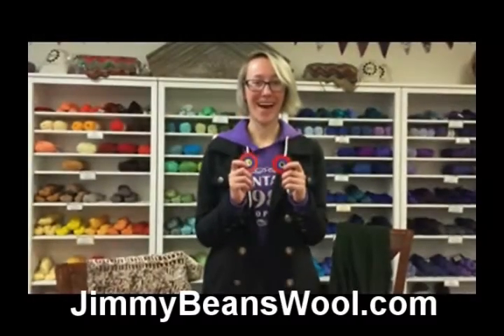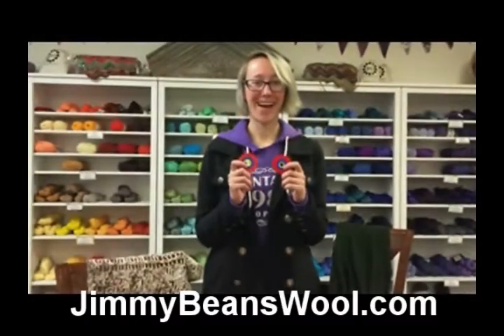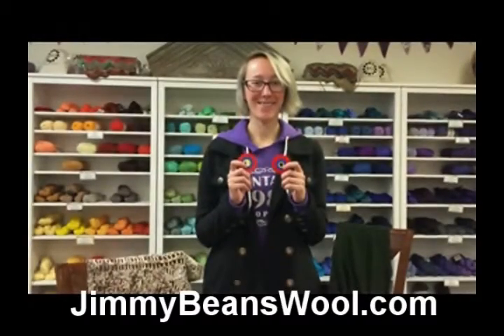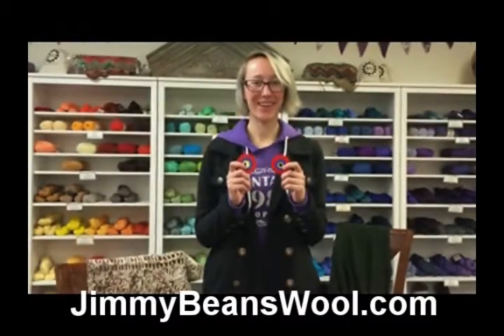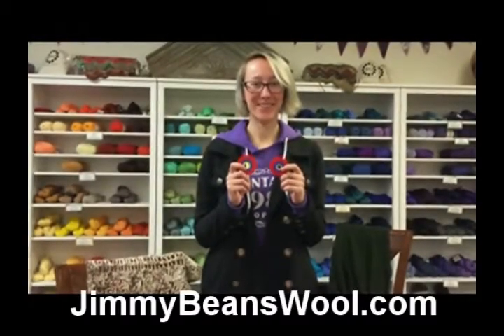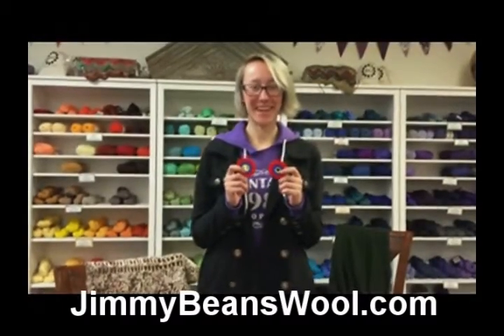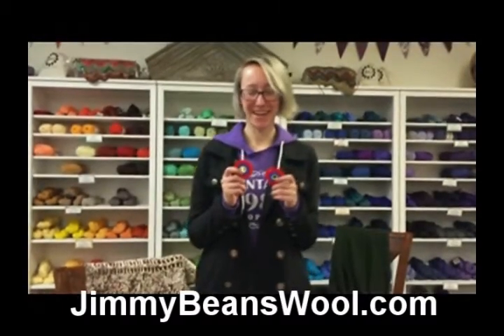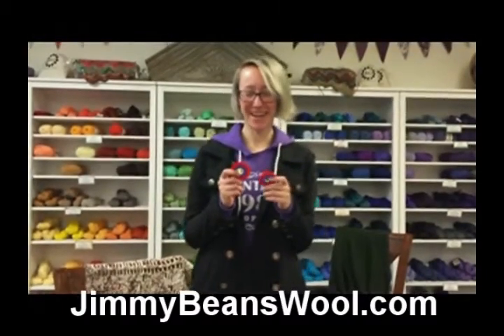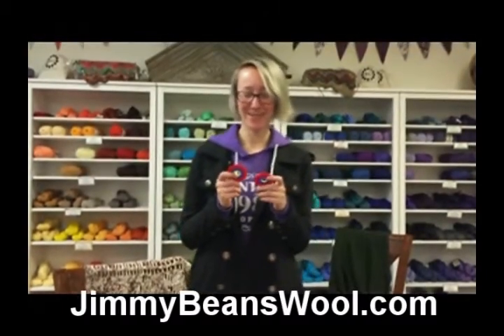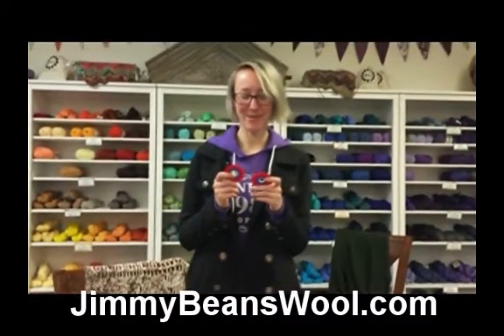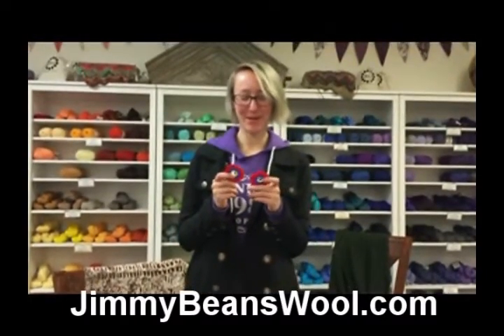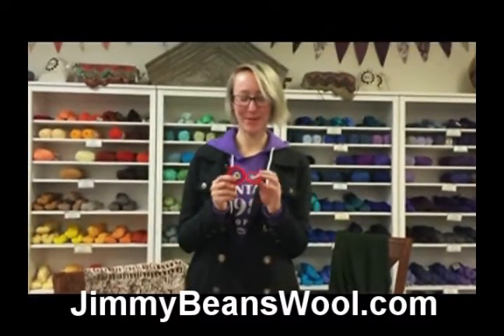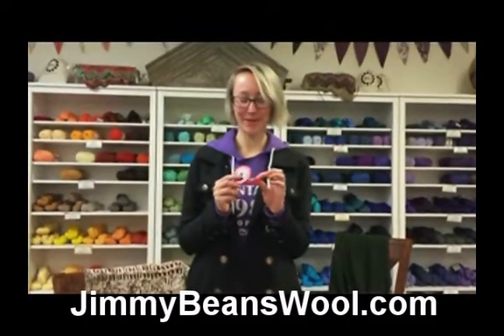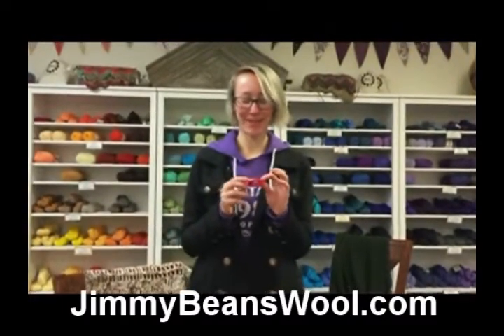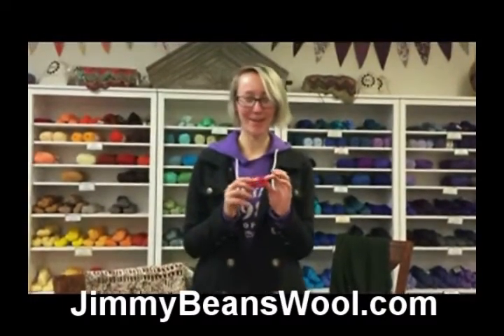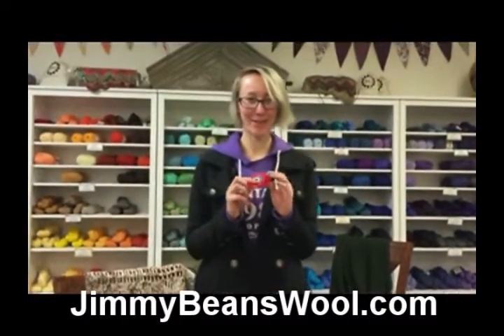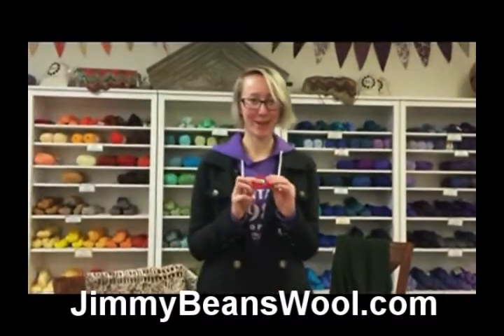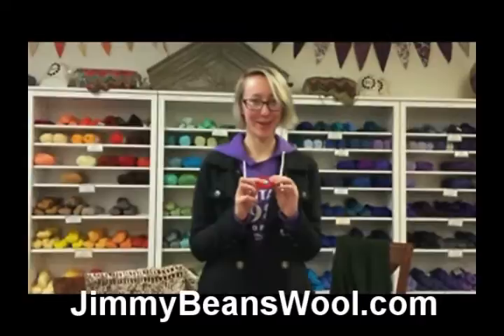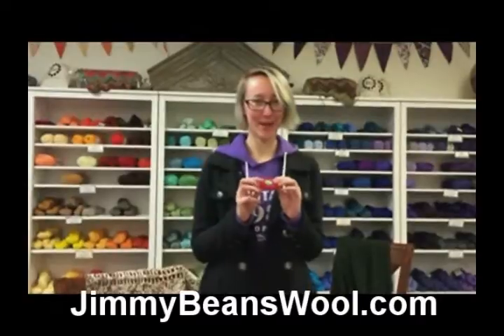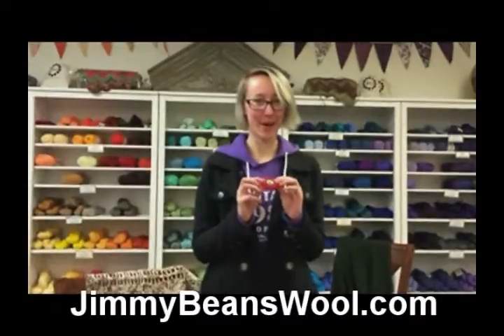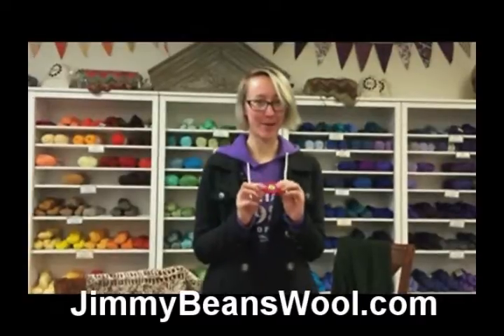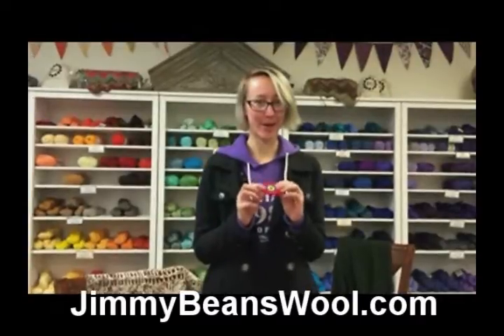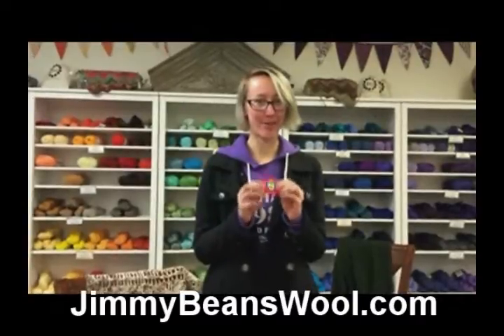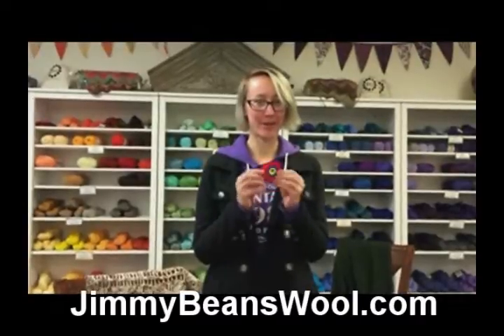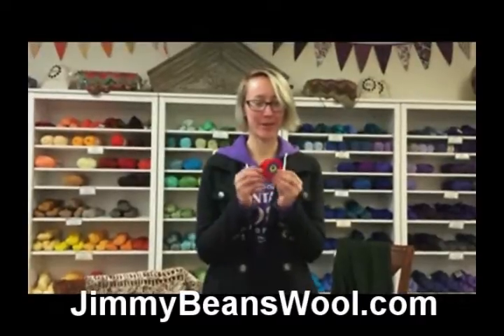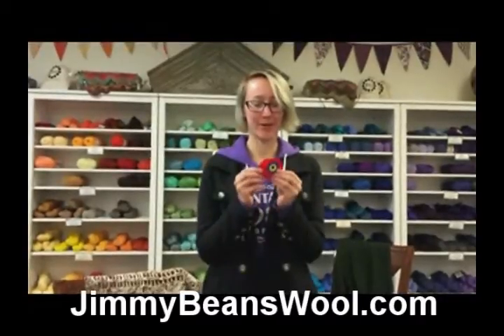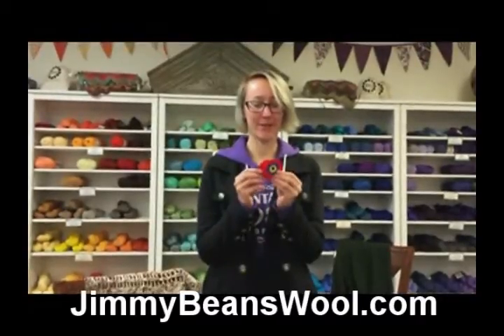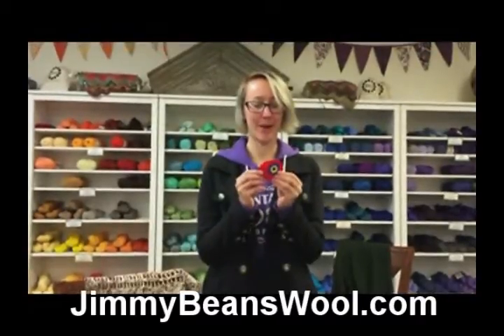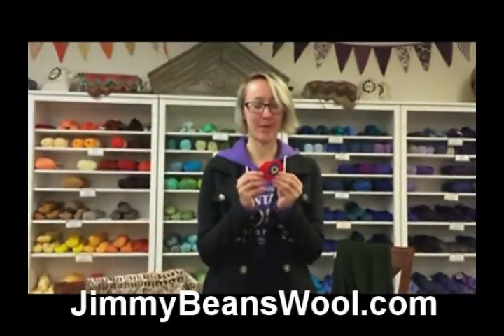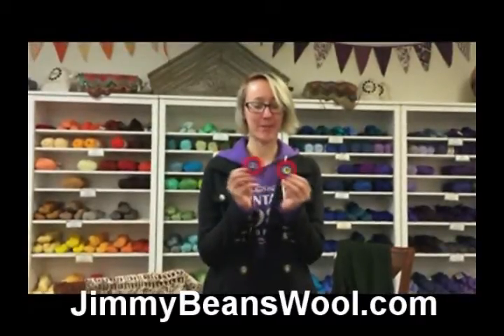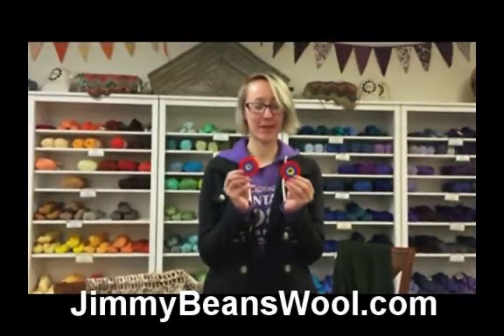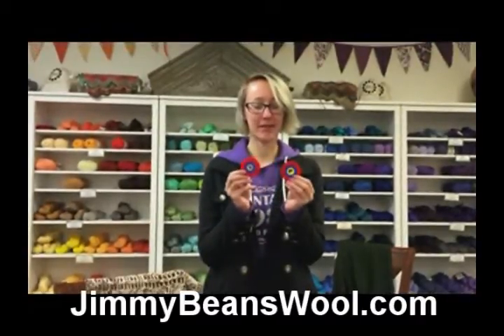Hi, my name is Leanne at JimmyBeansWool, and today I'm going to show you how to make a pom-pom with one of these pom-pom makers.